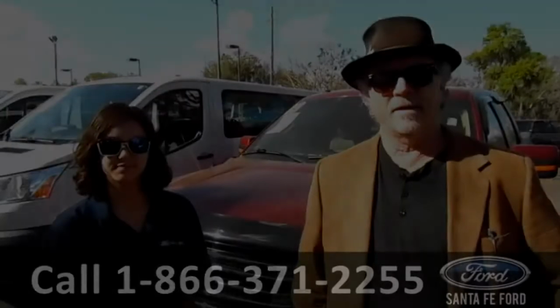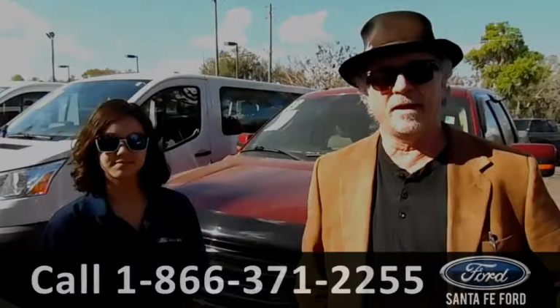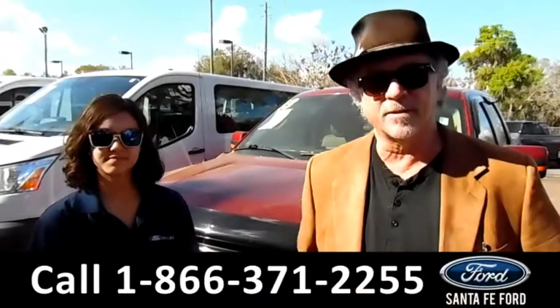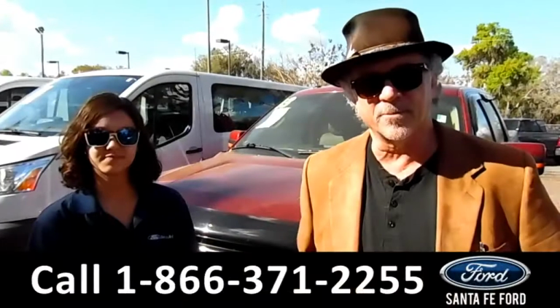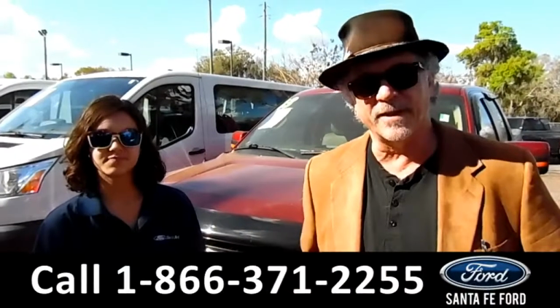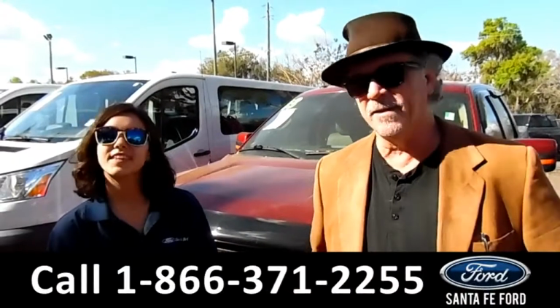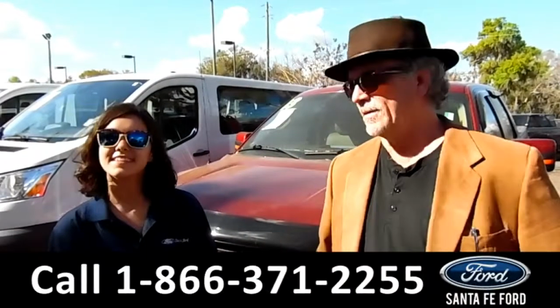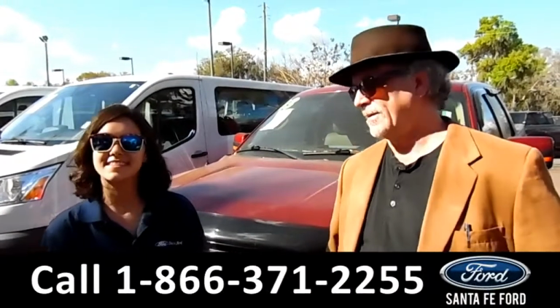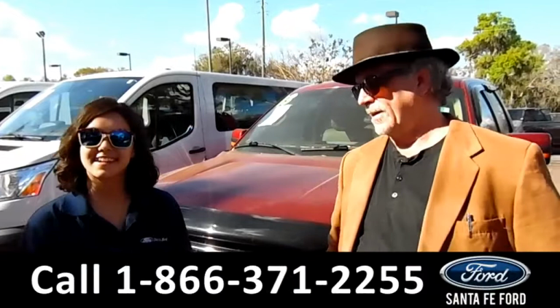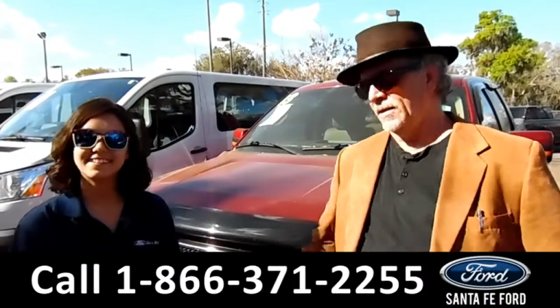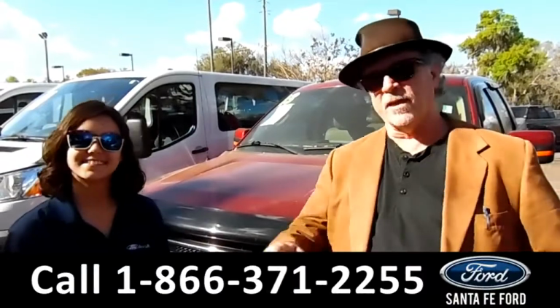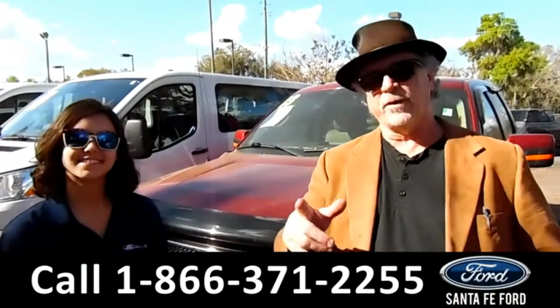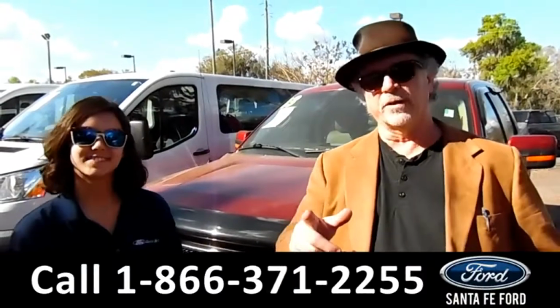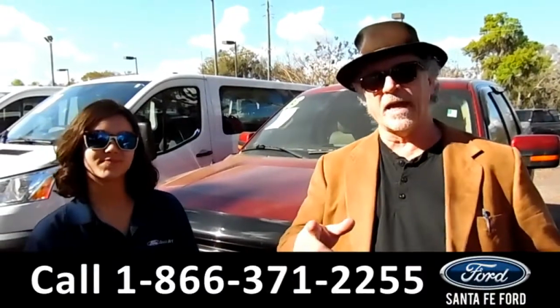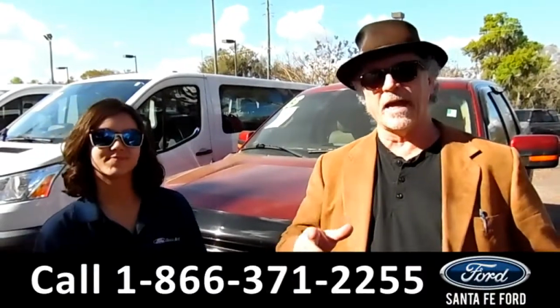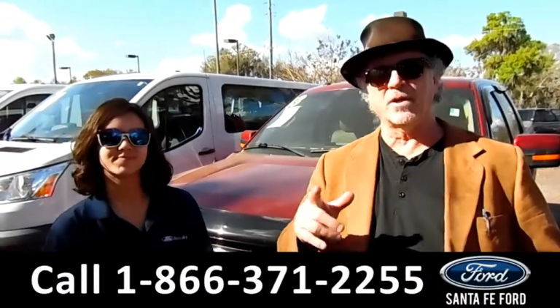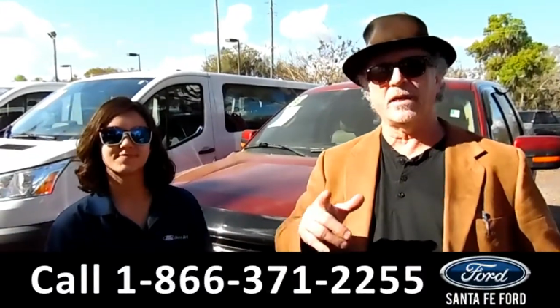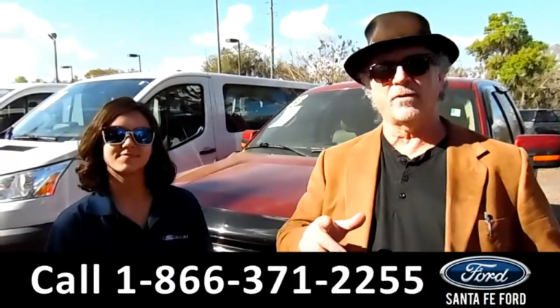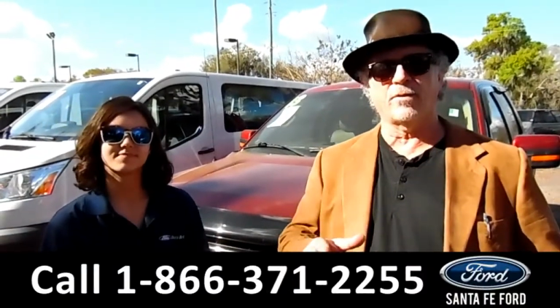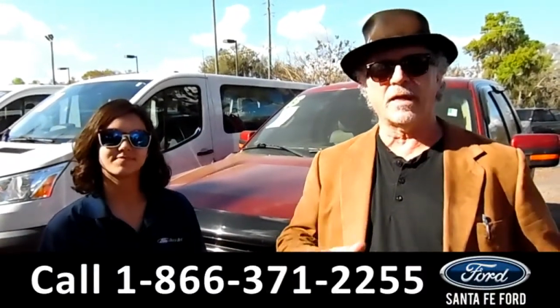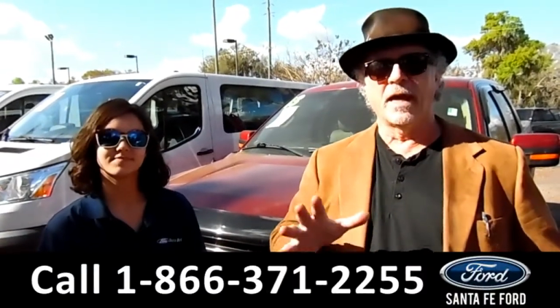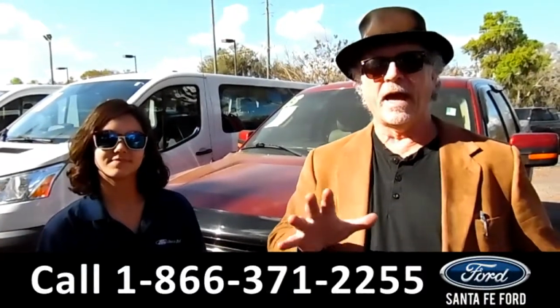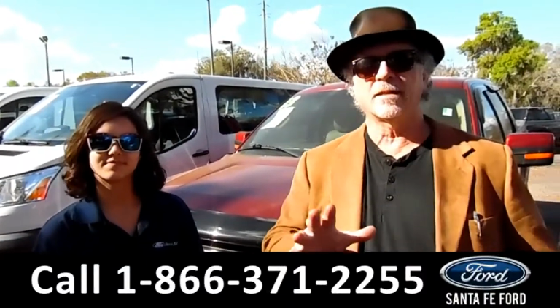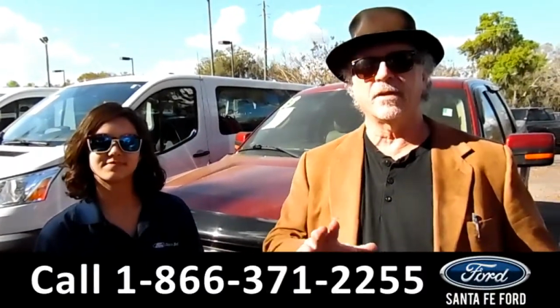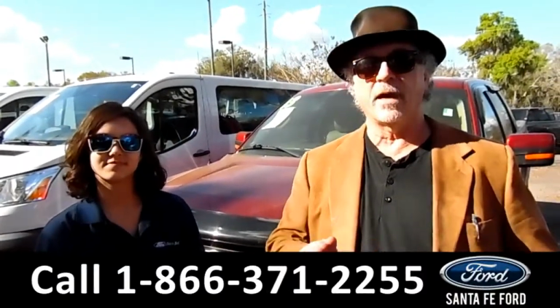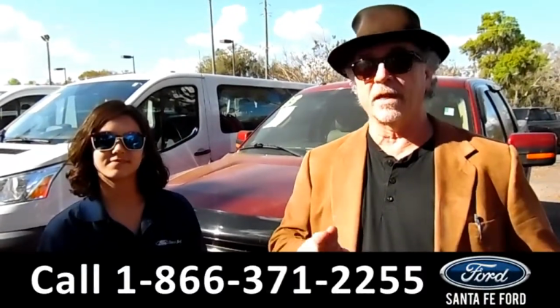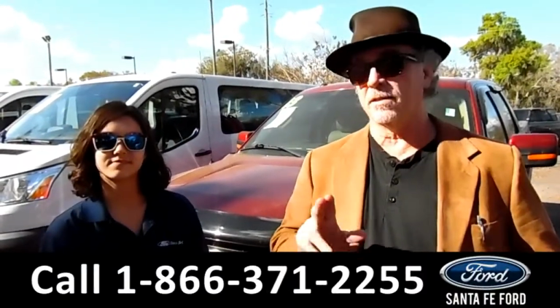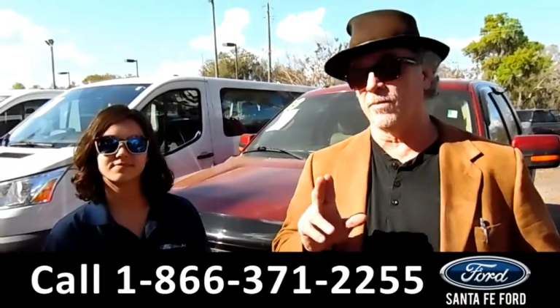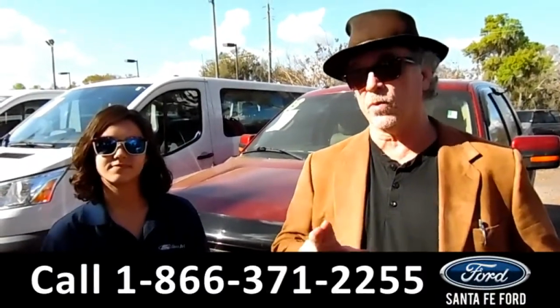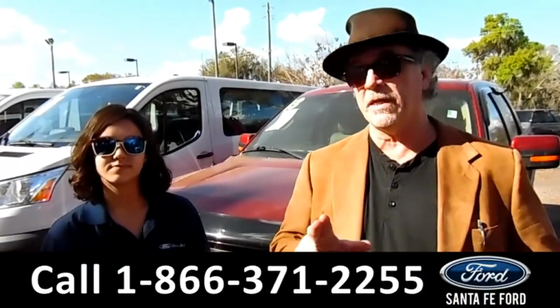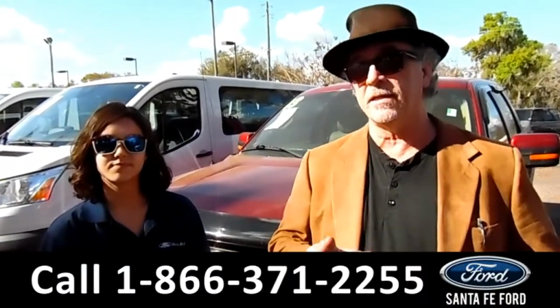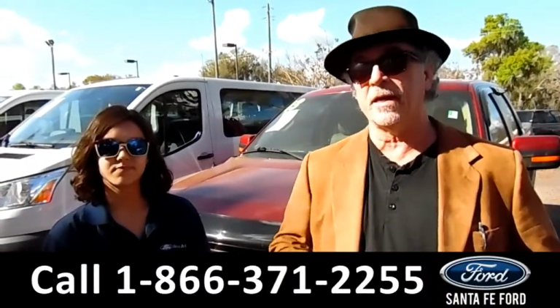Hey, this is Randy, and this is Anna, SantaFeFord.com, near Gainesville, Florida, I-75, at exit number 399.